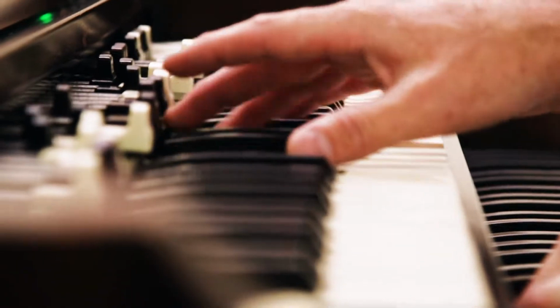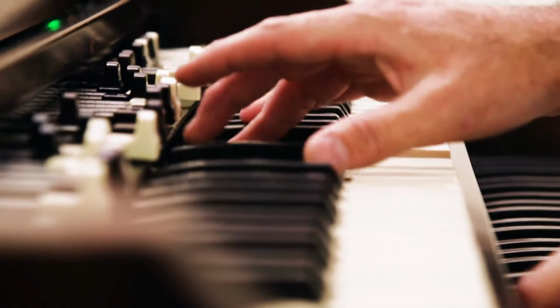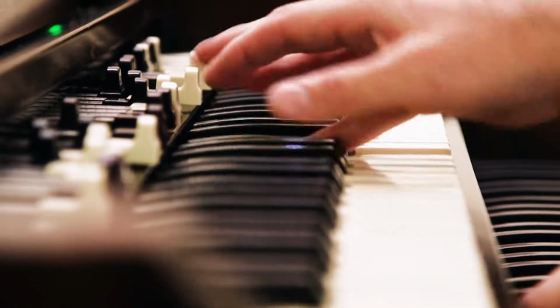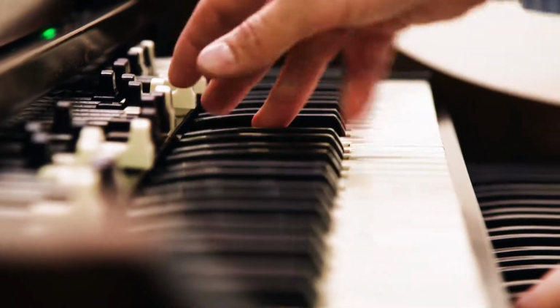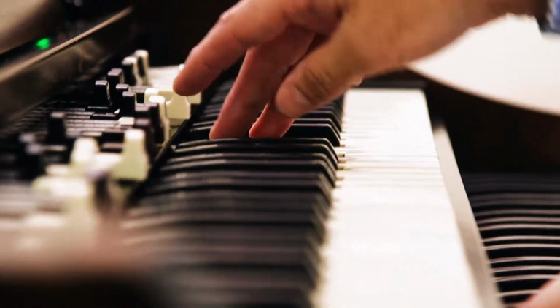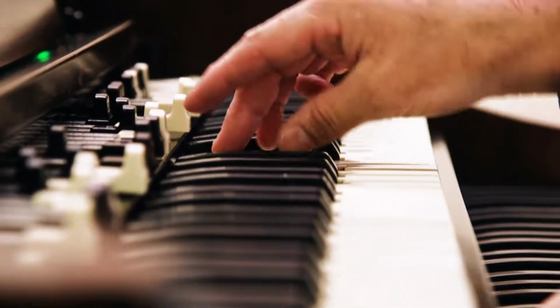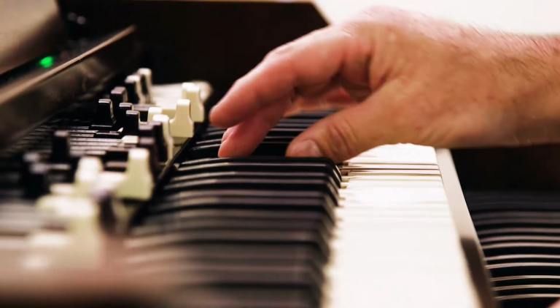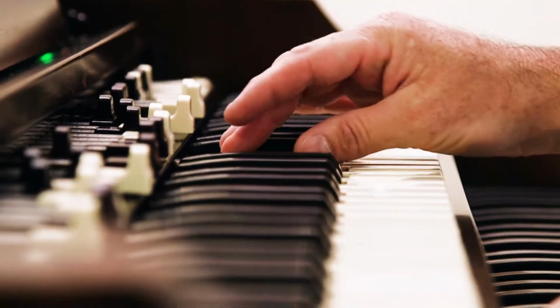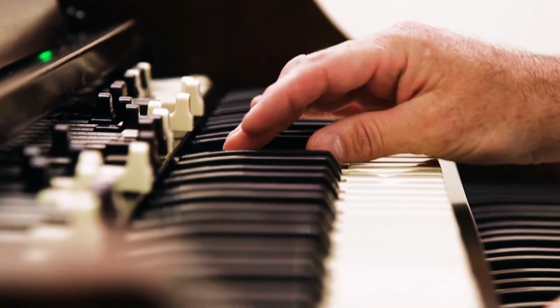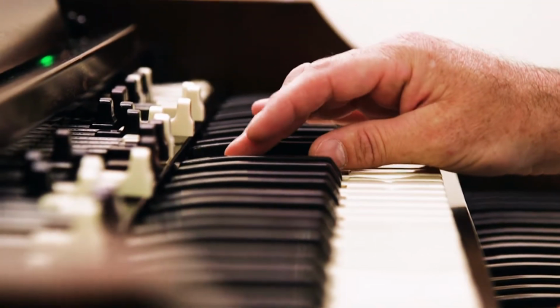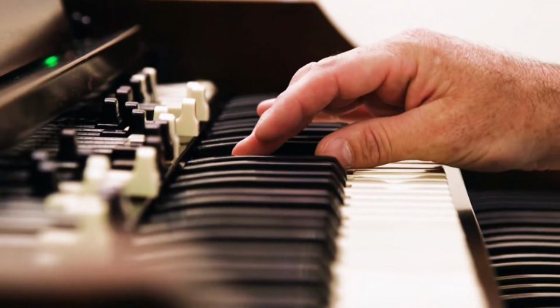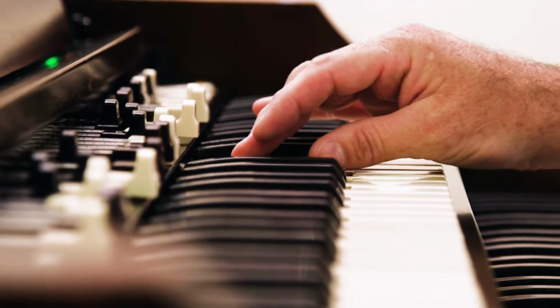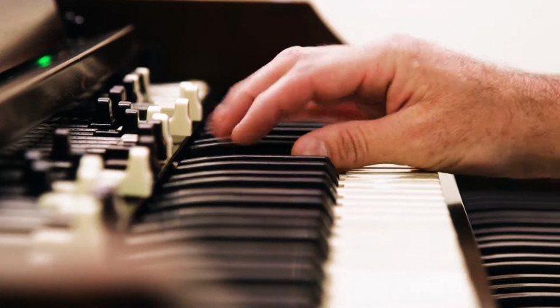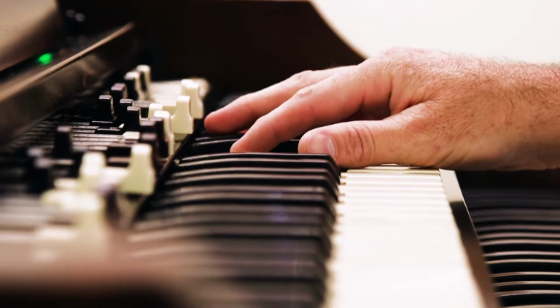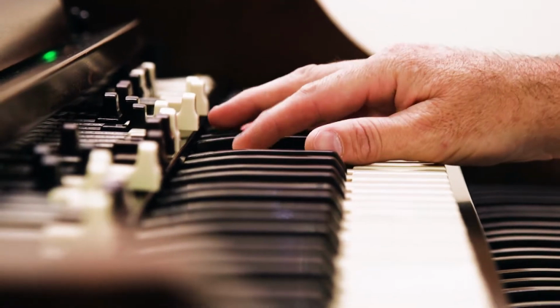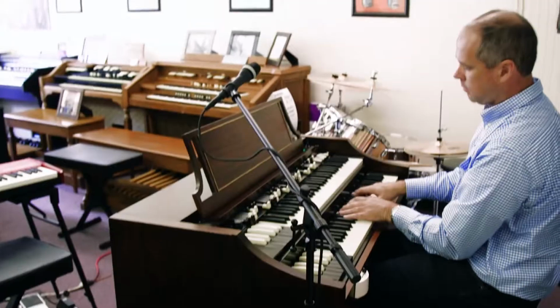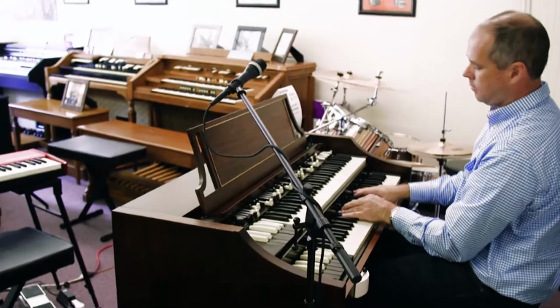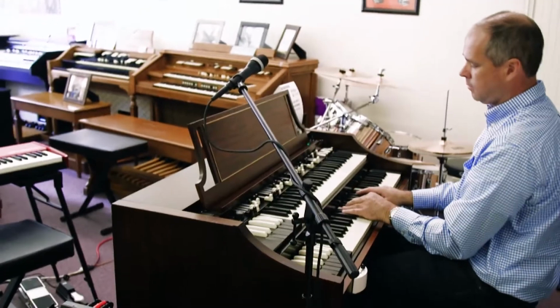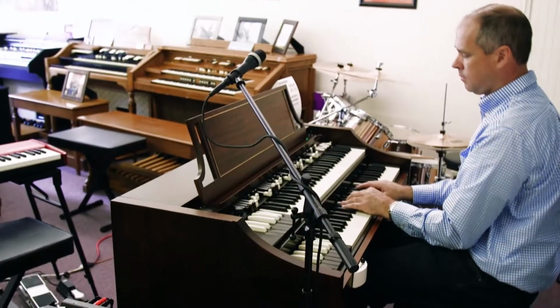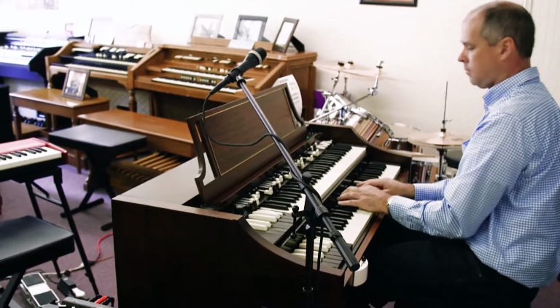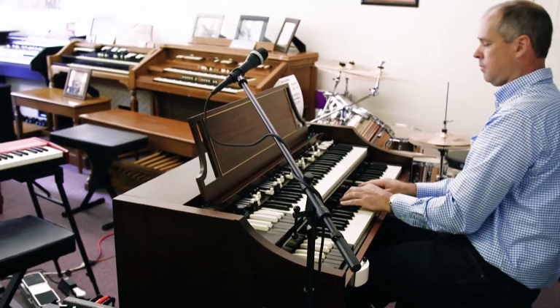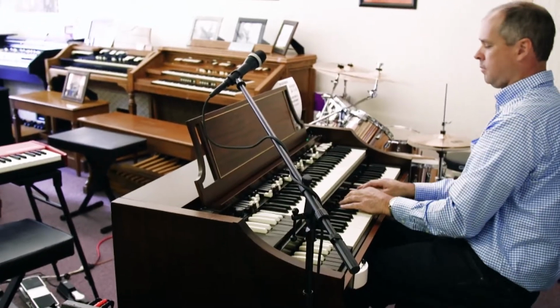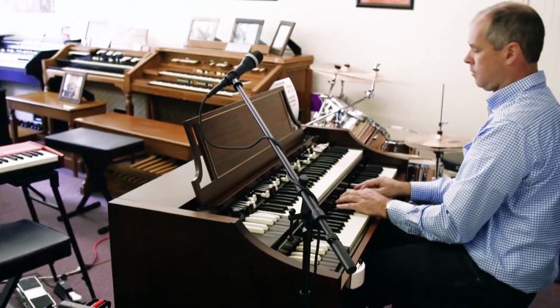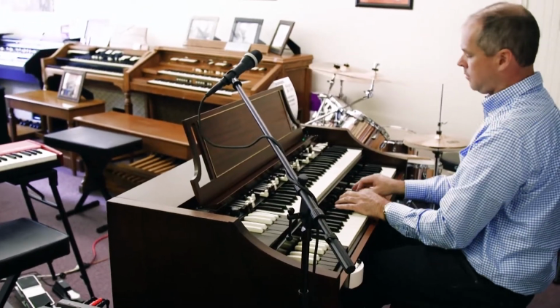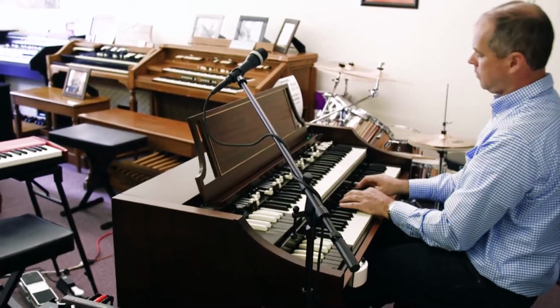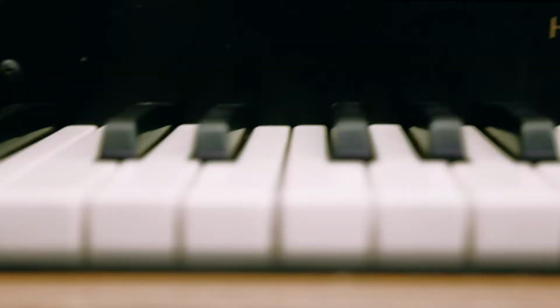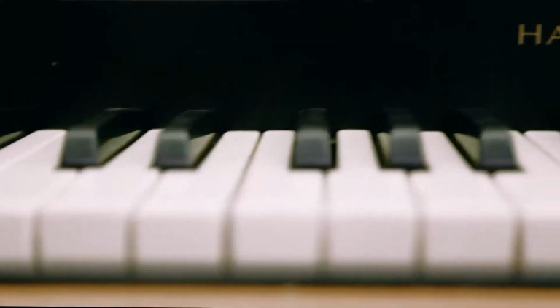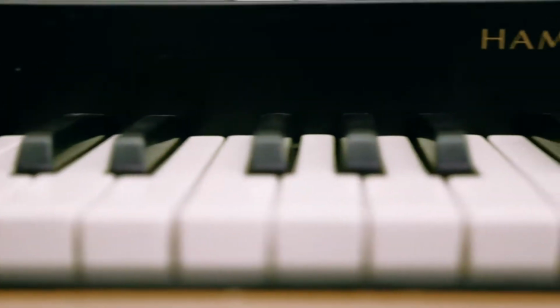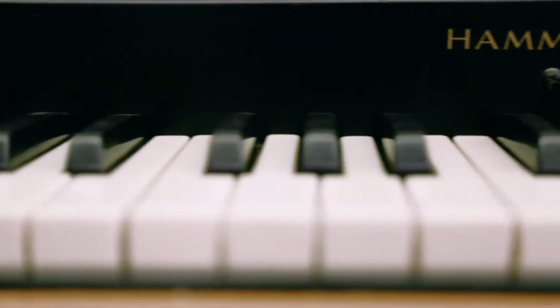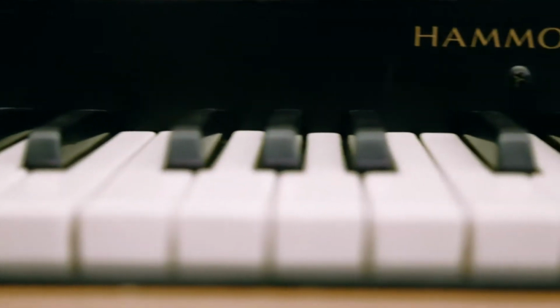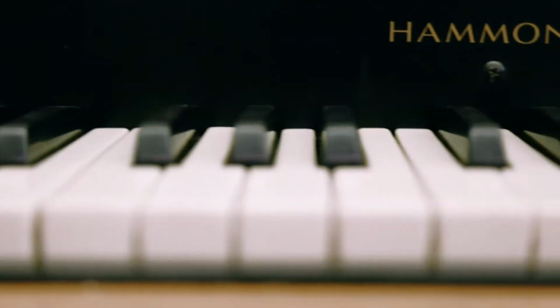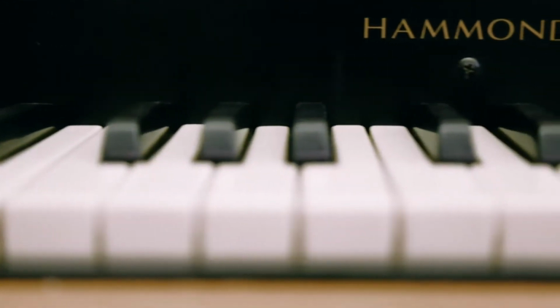In a band setting, you always have piano, bass, guitar, and drums, and Hammond organ.